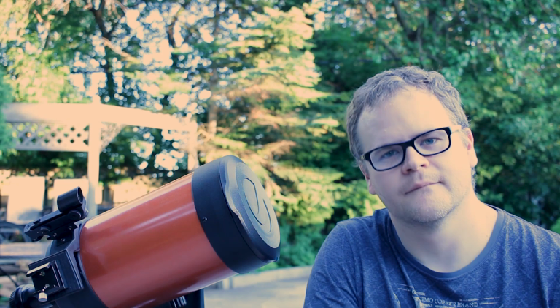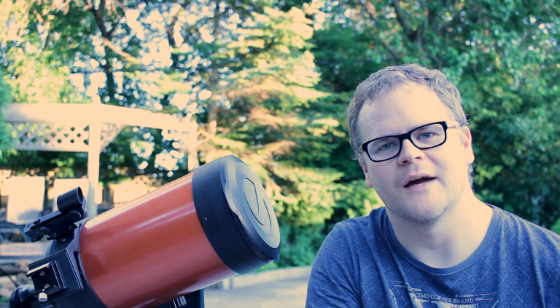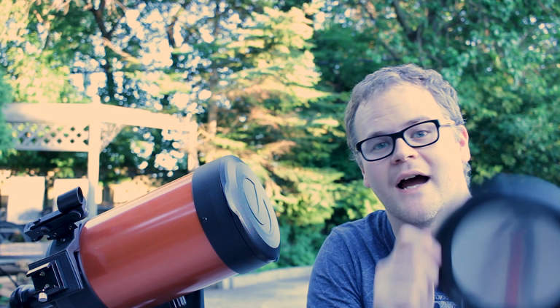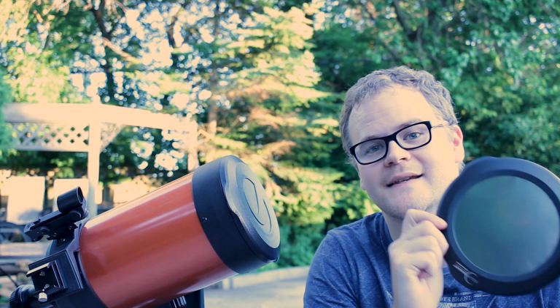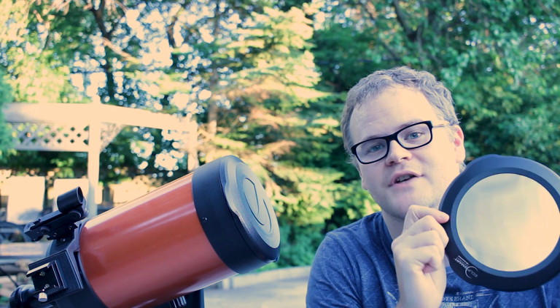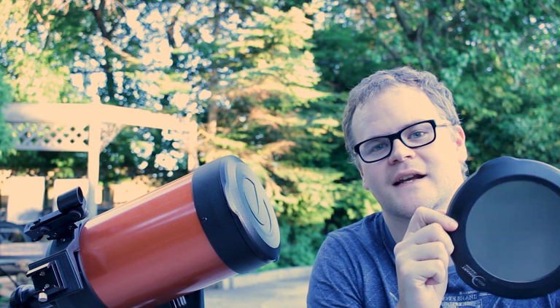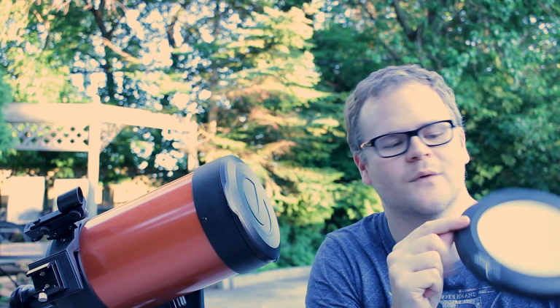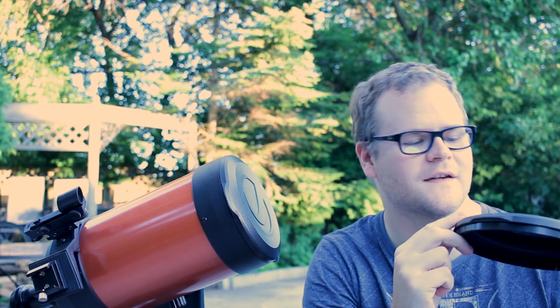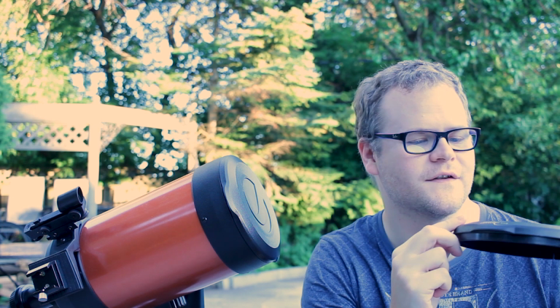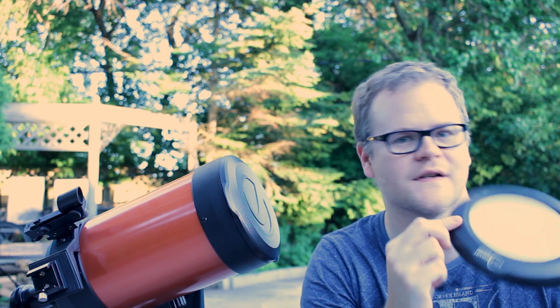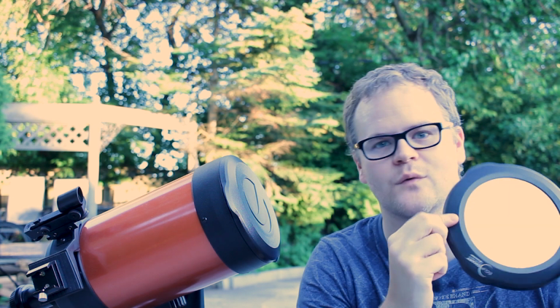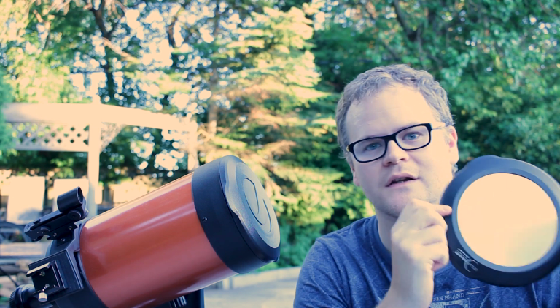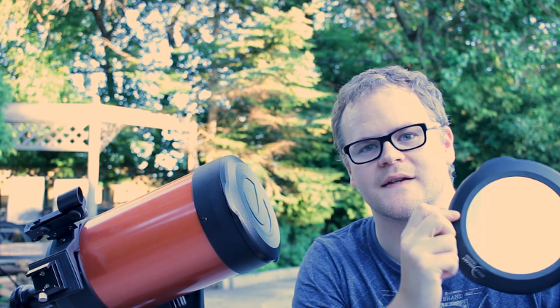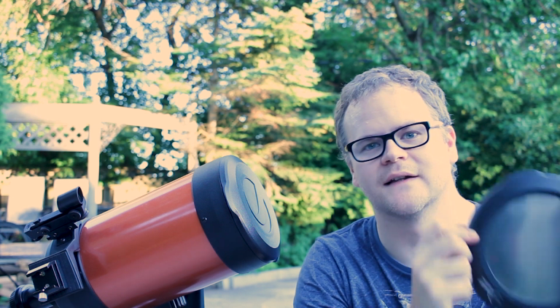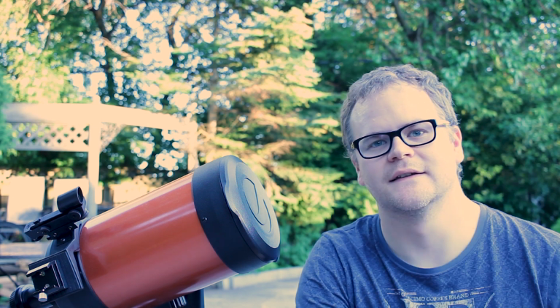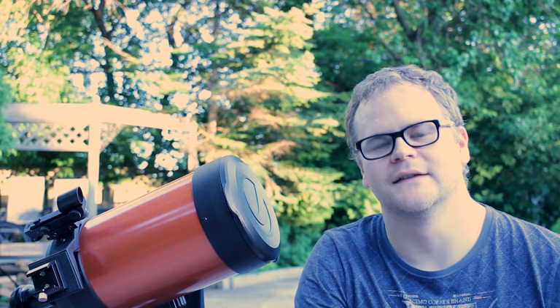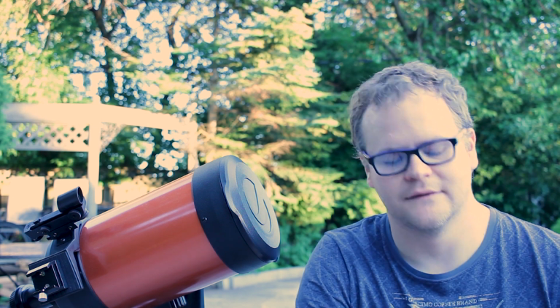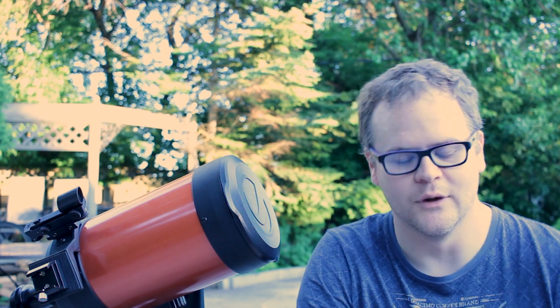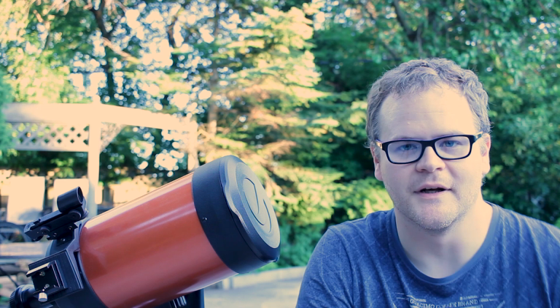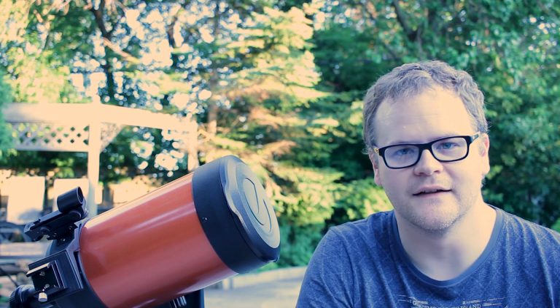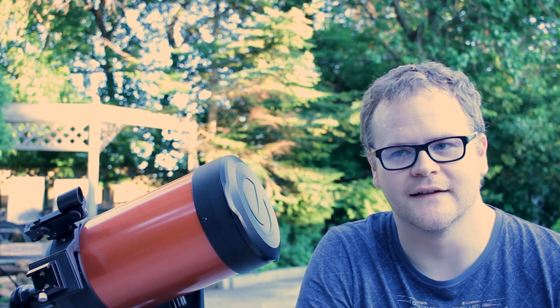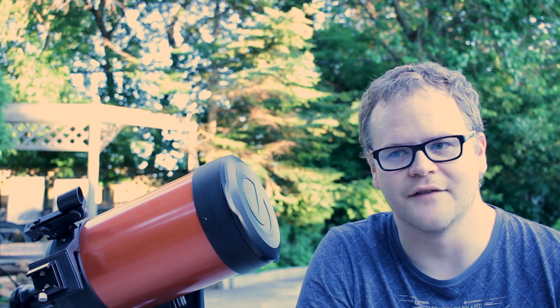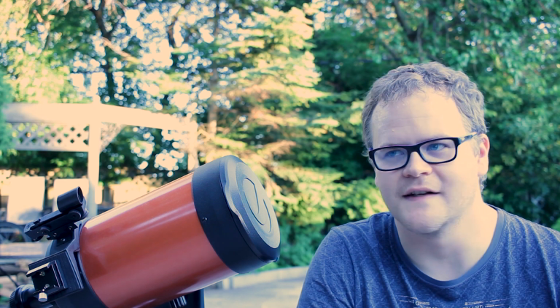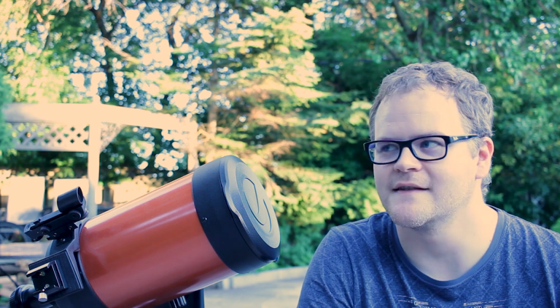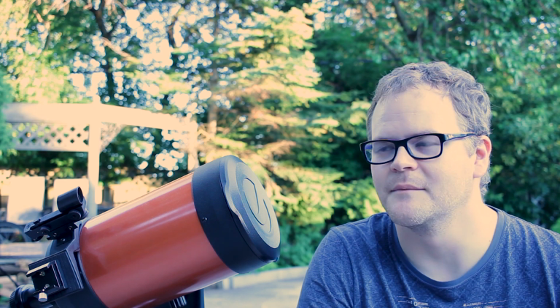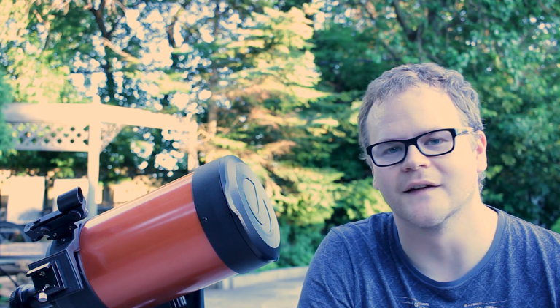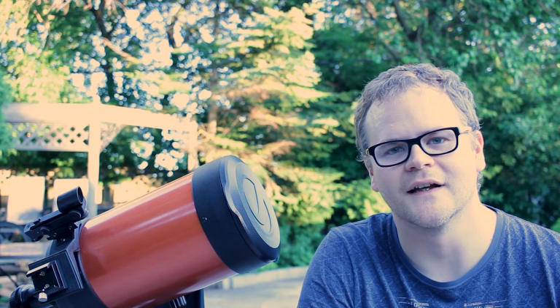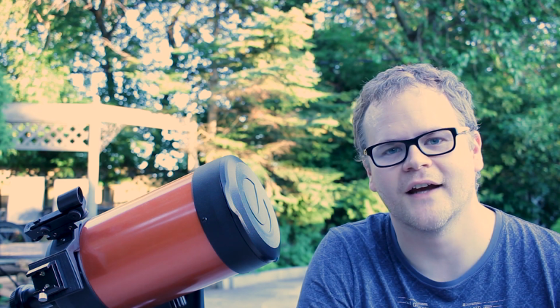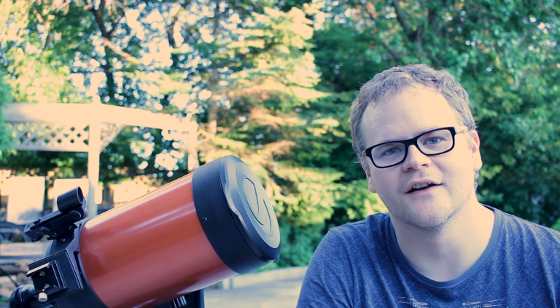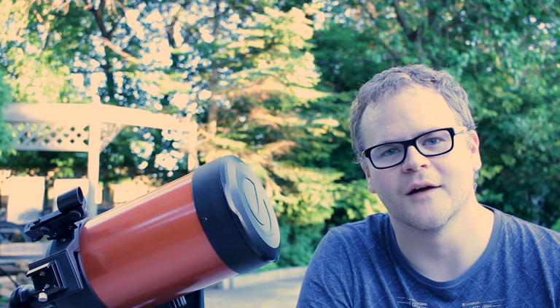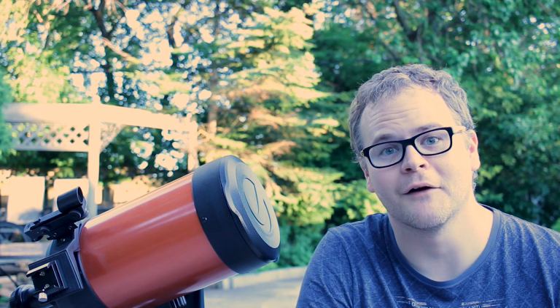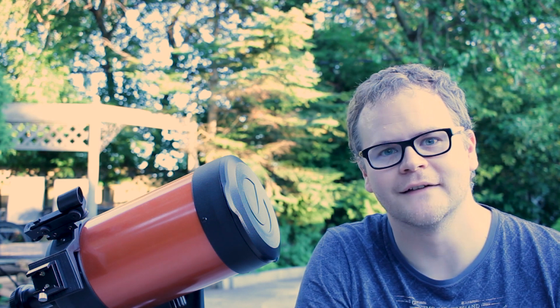I would highly suggest getting one of these filters if you want to look at the sun. I mean, it's kind of a necessity because you can't look at it without it.